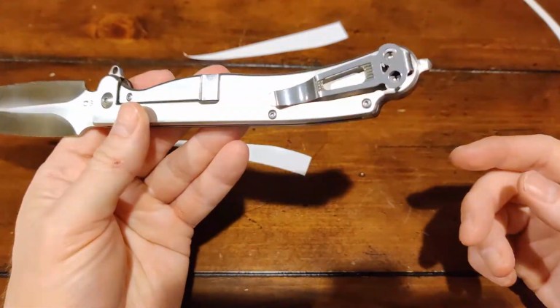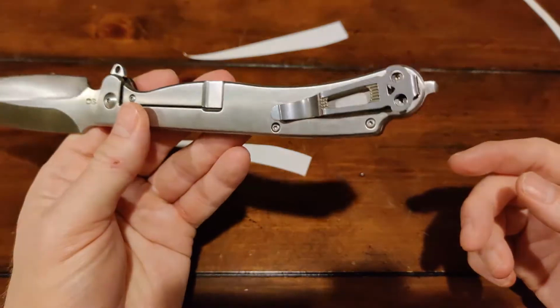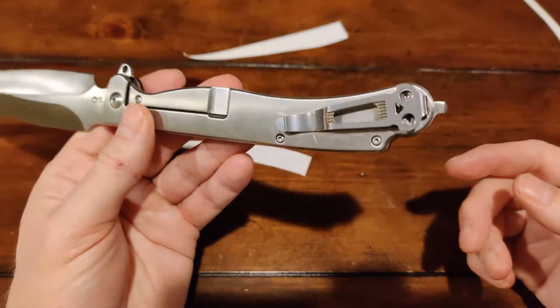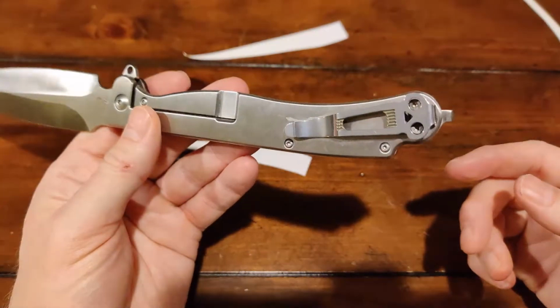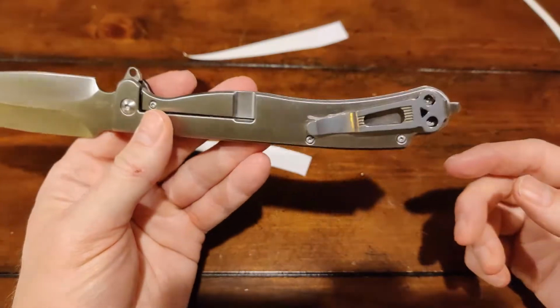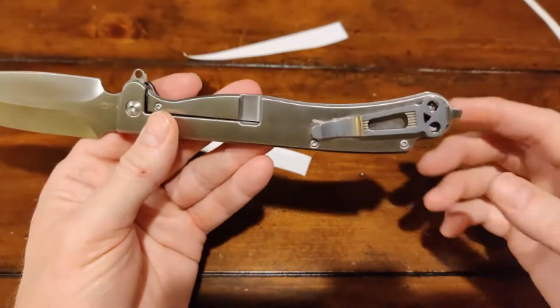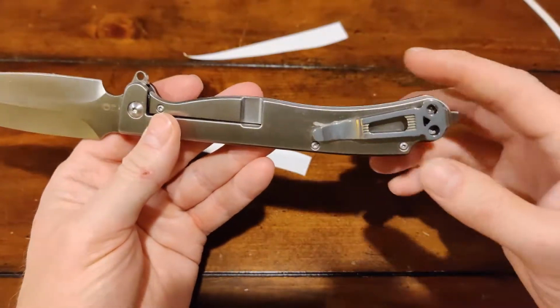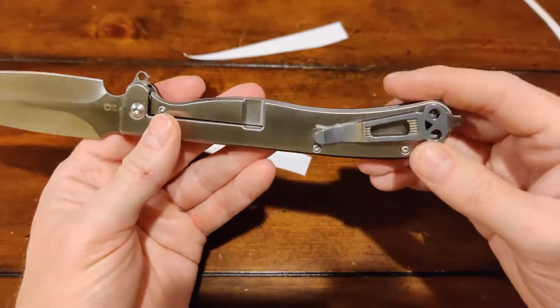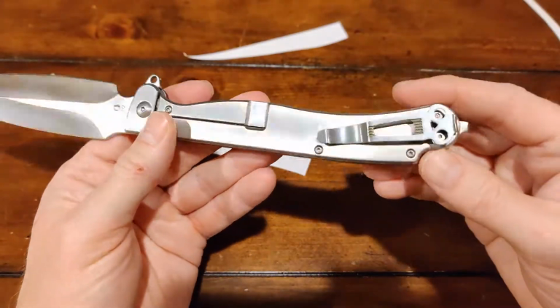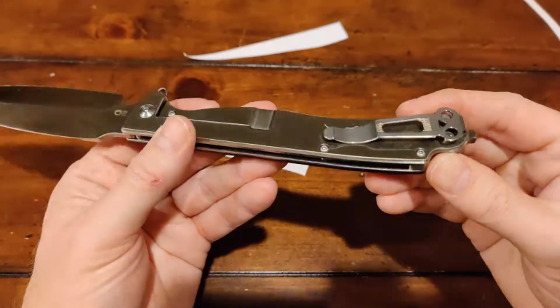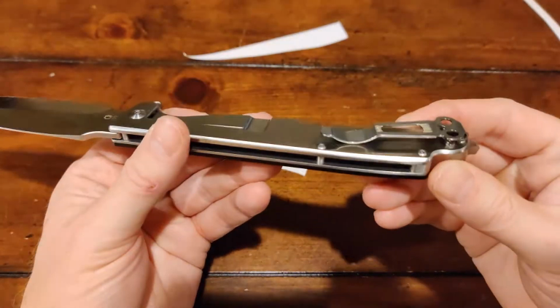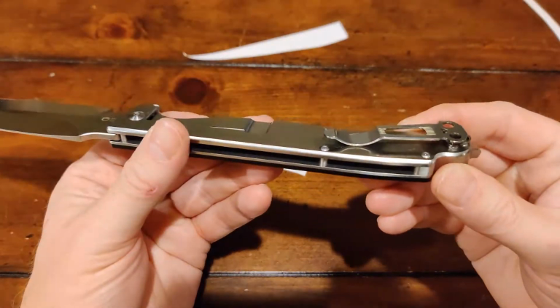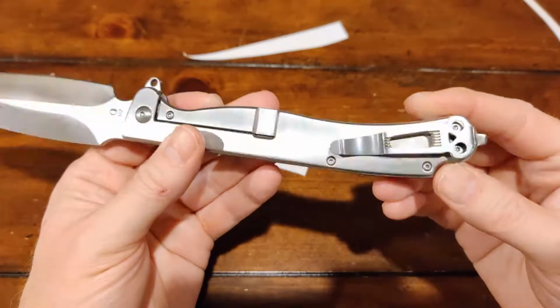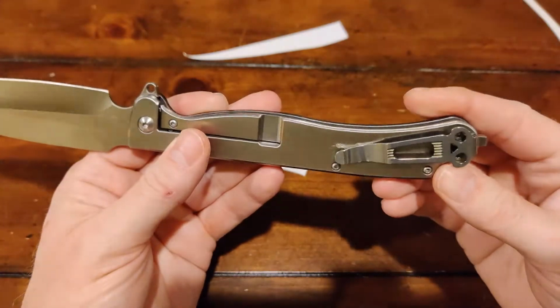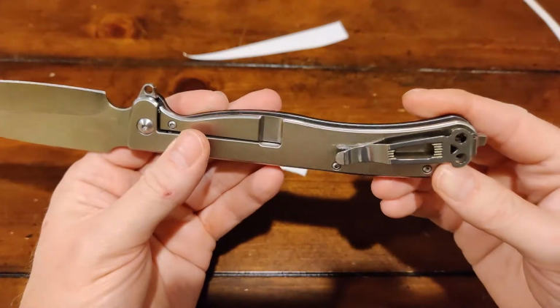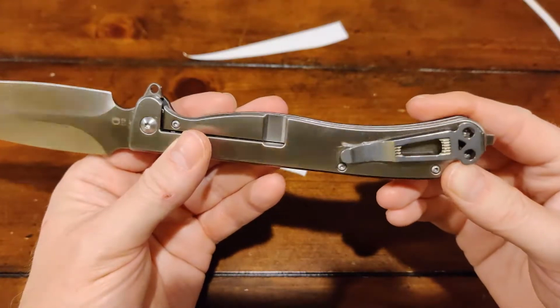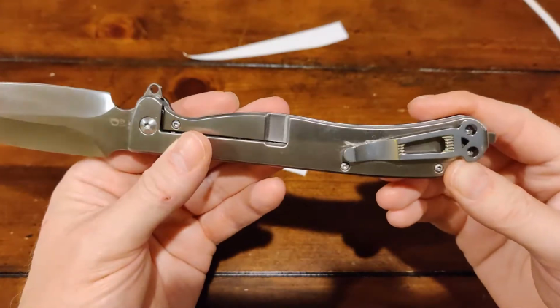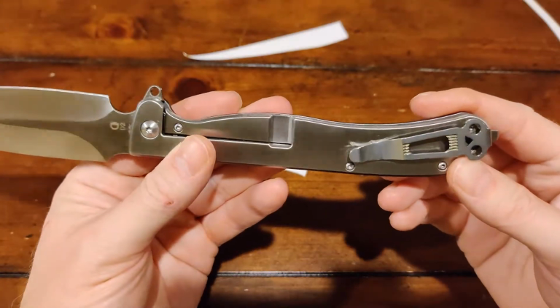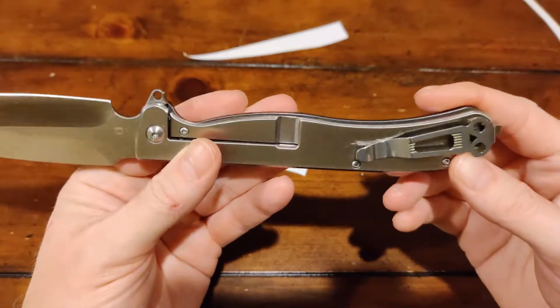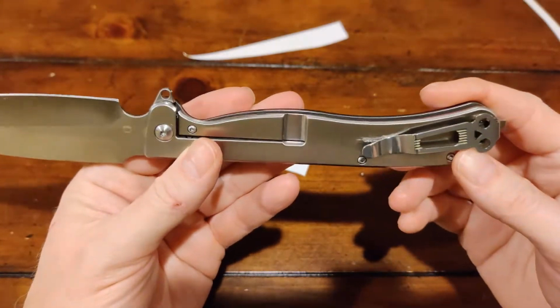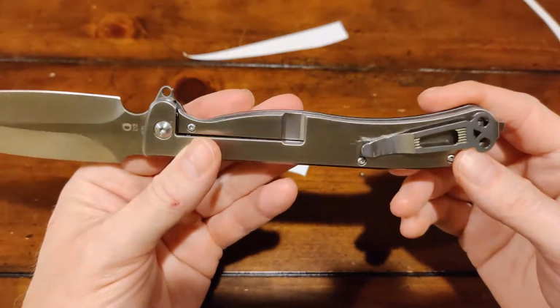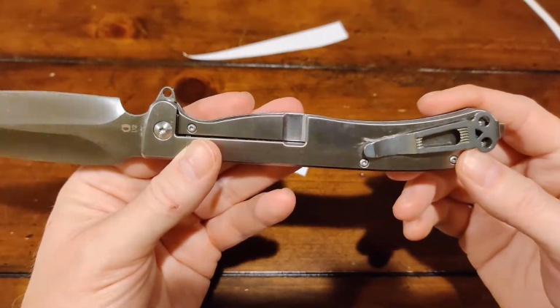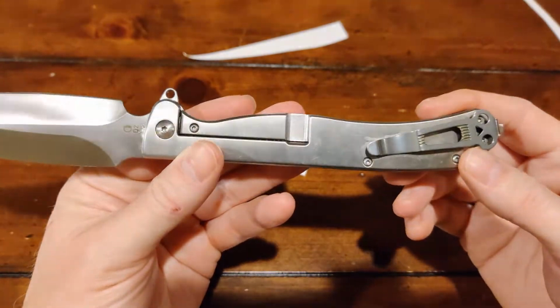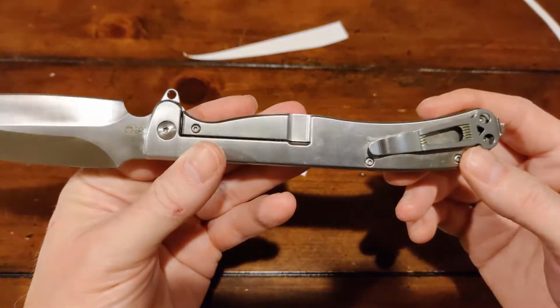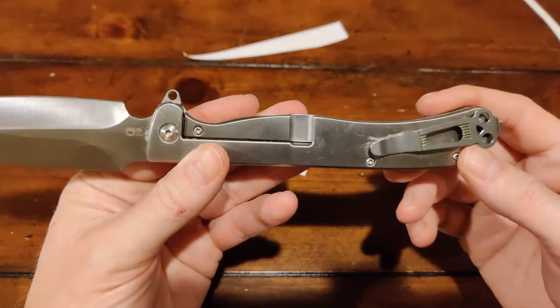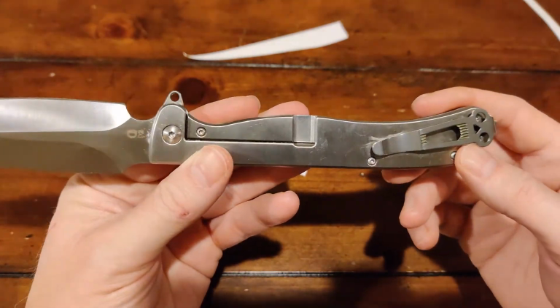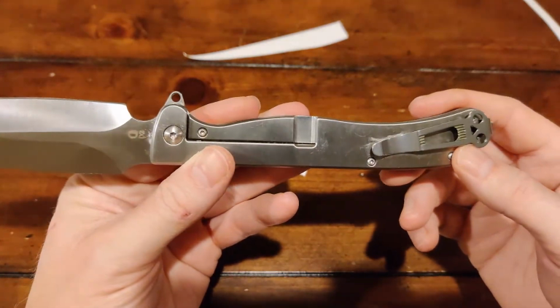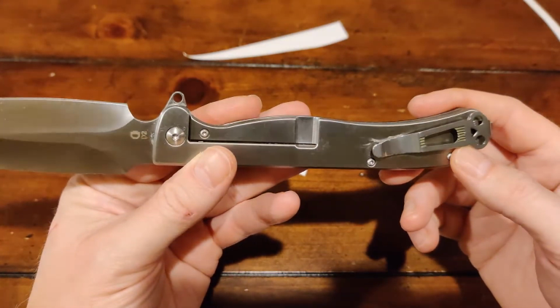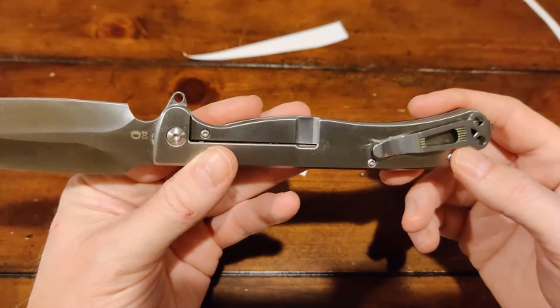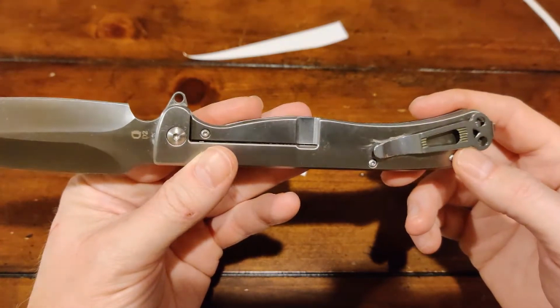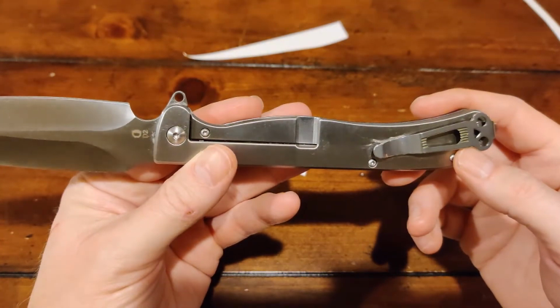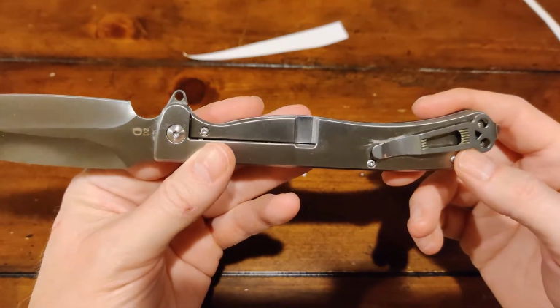We talked about the pocket clip here — it's deep, it's skull, it's cool. What more do you want?